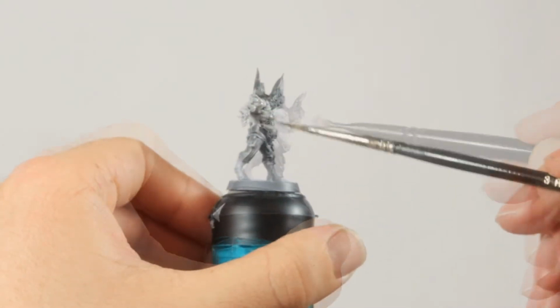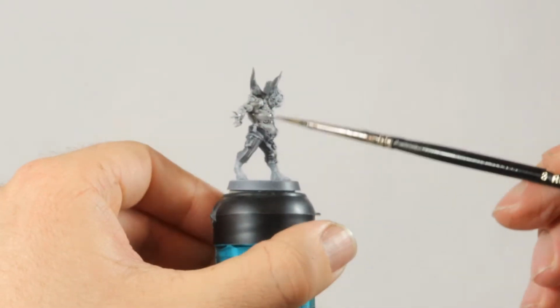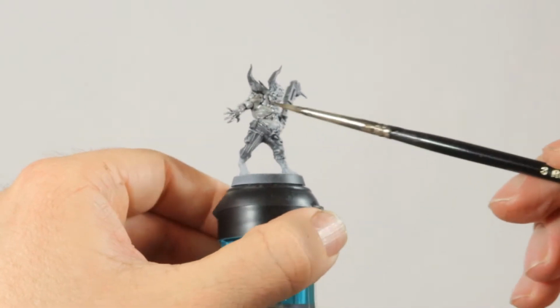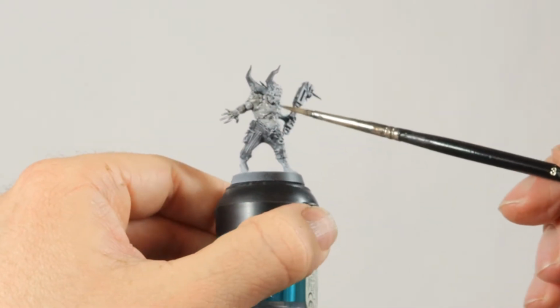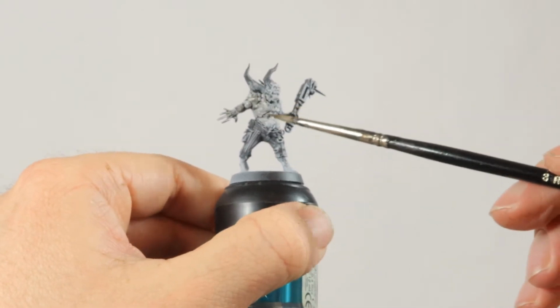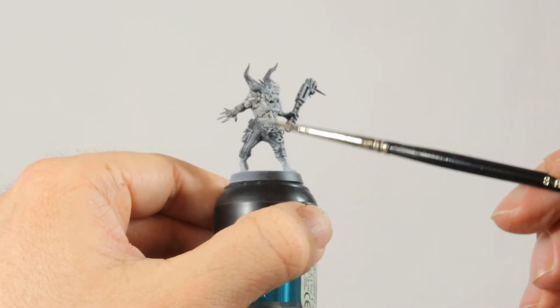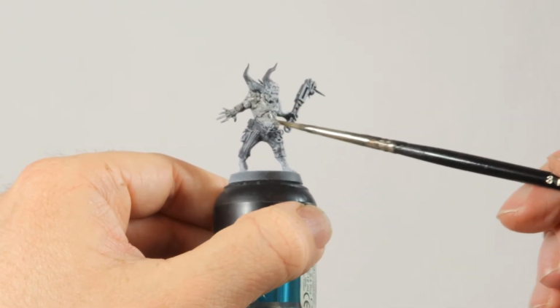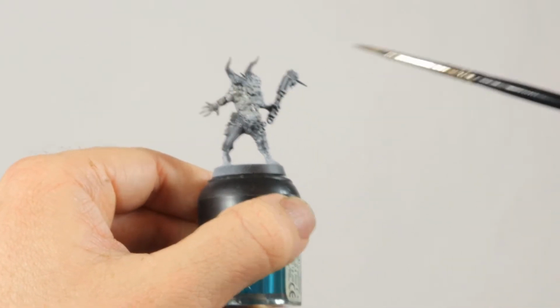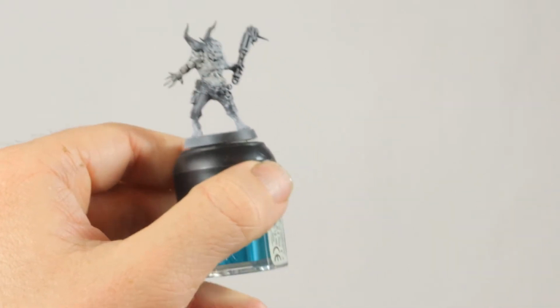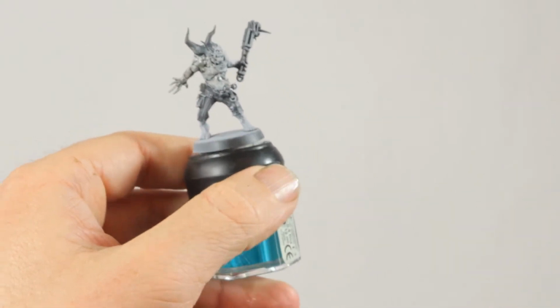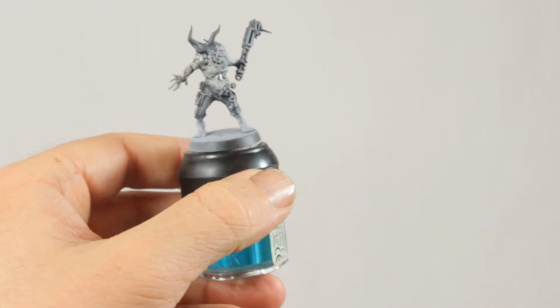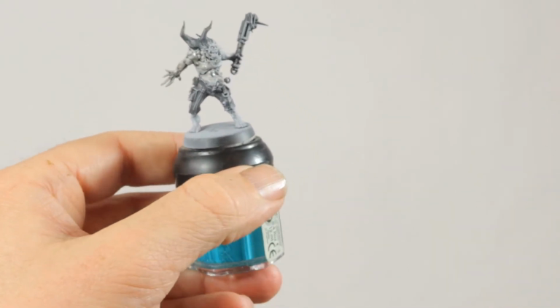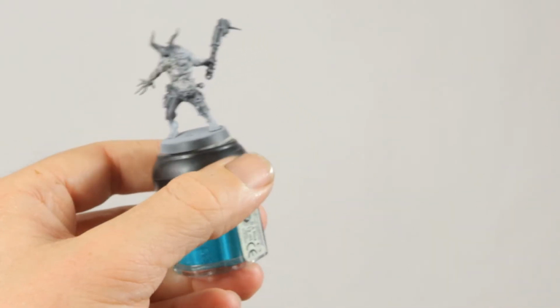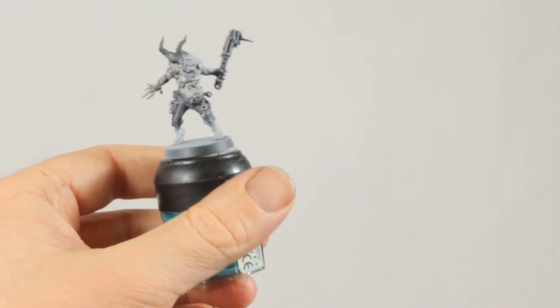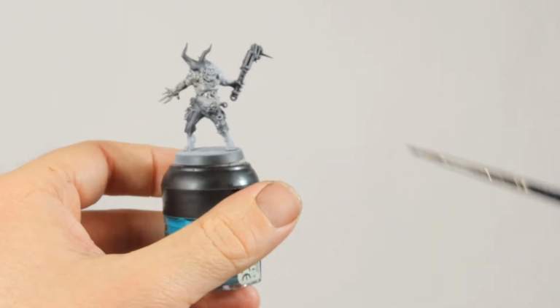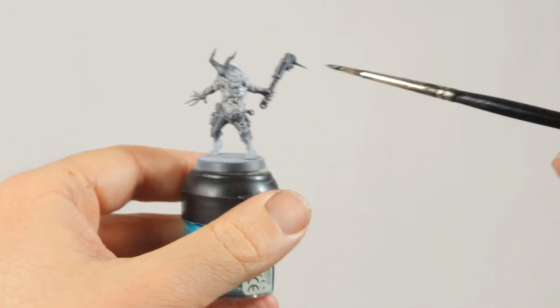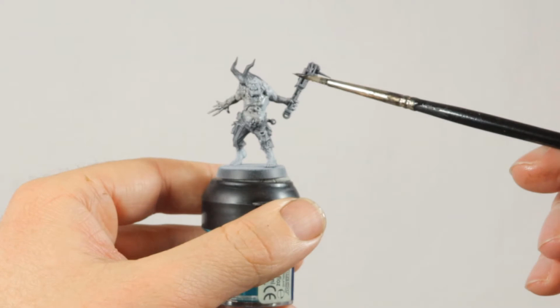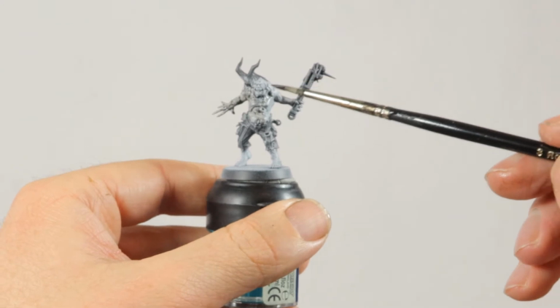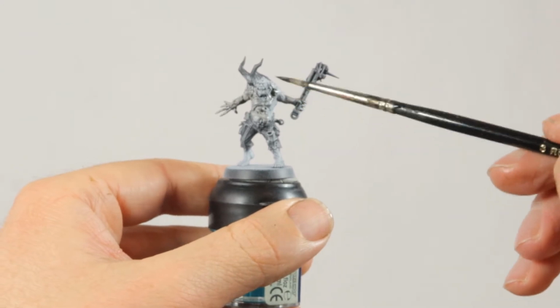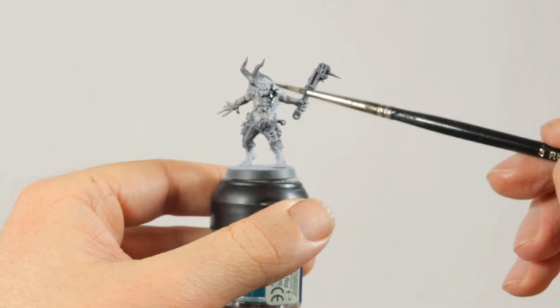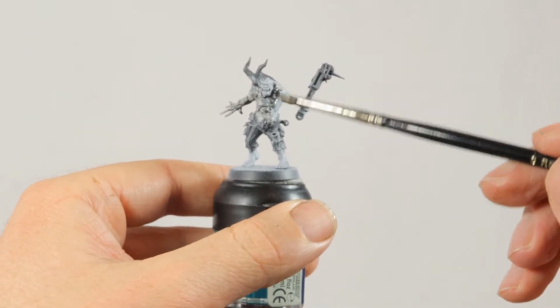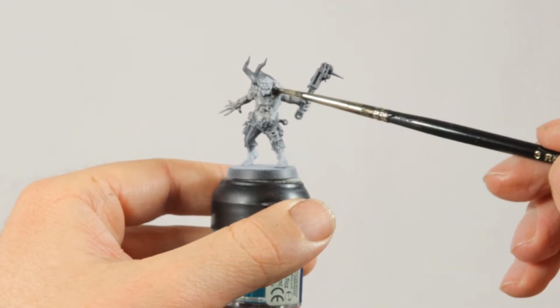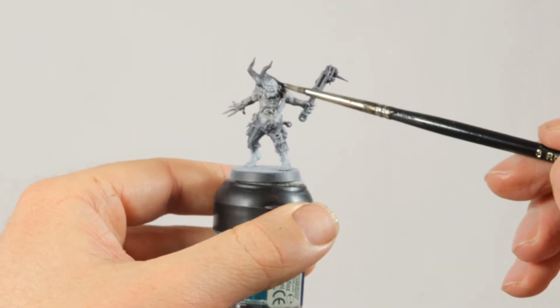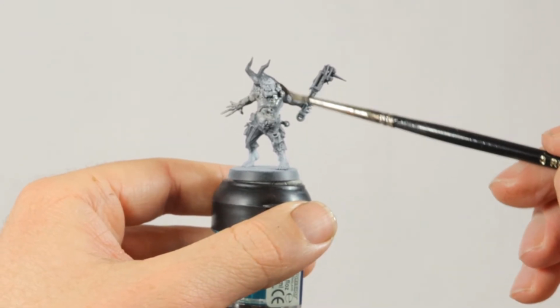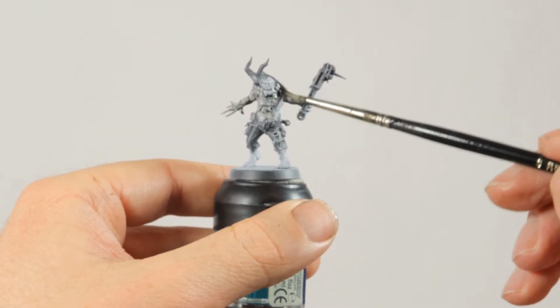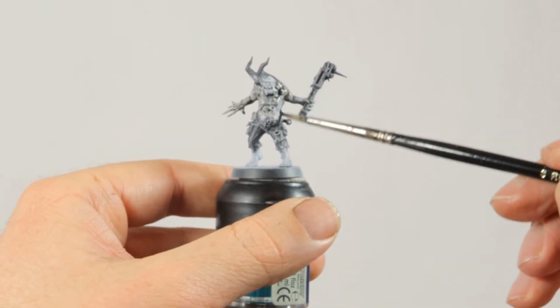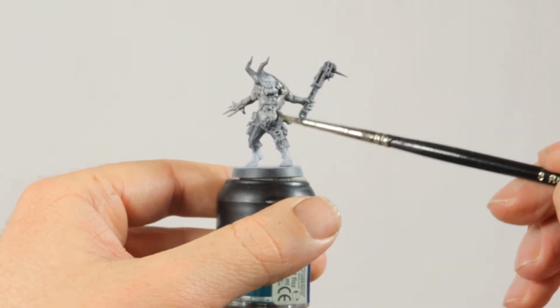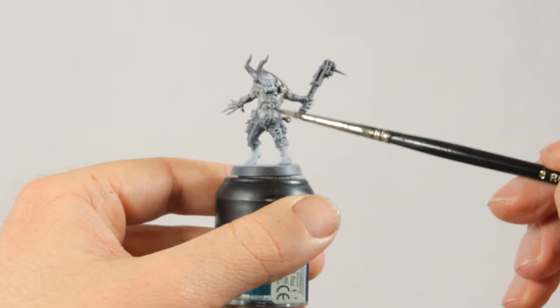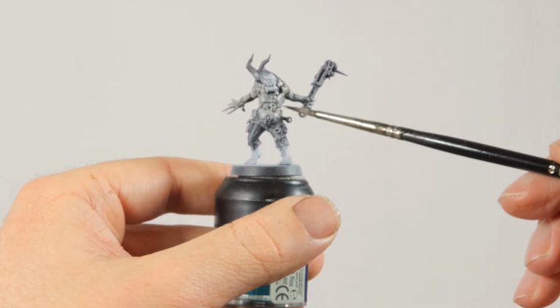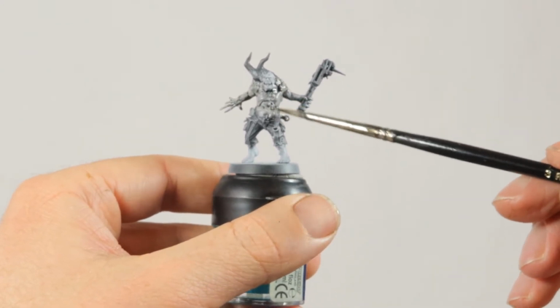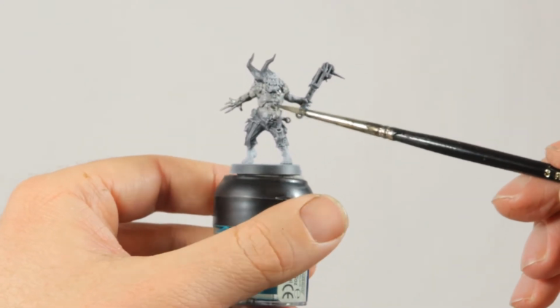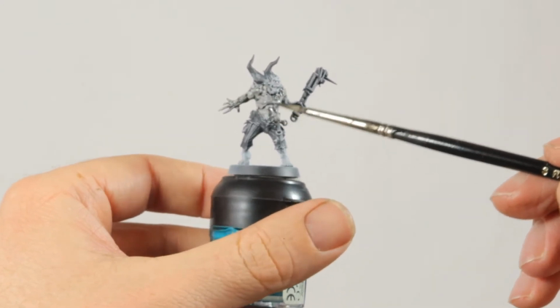Now the model gets a wash of non-oil. Just cover the whole model in it but don't let it pool too much.